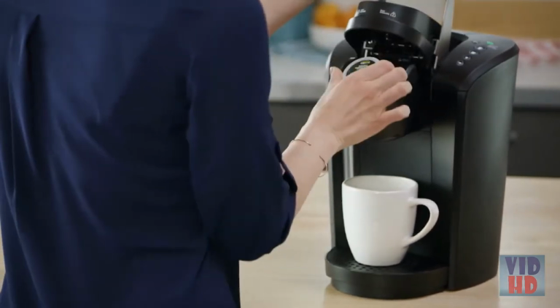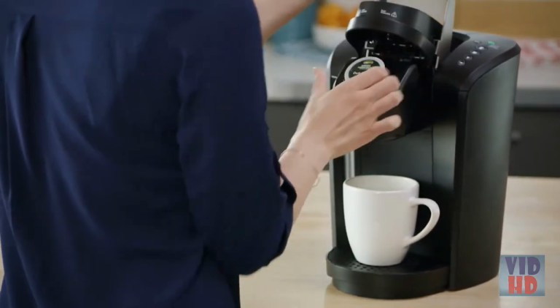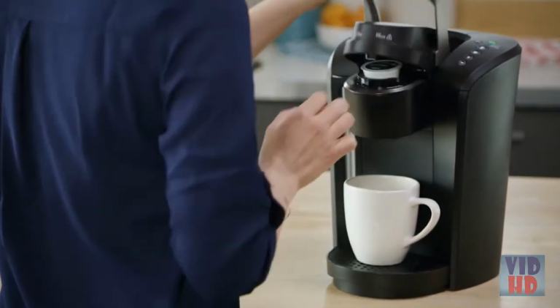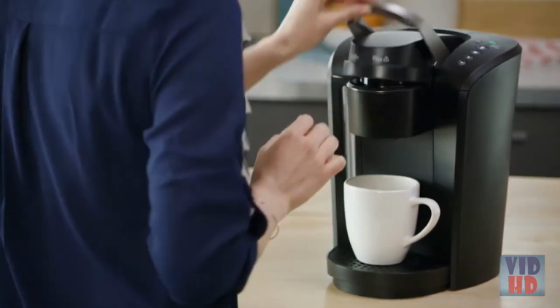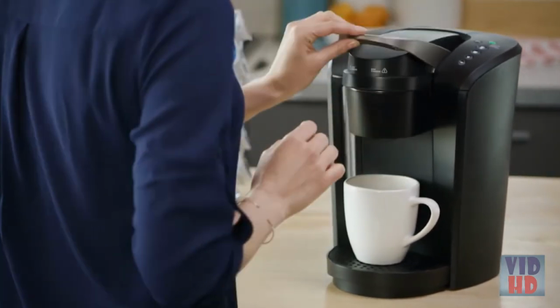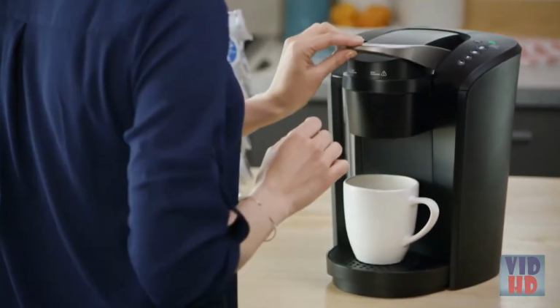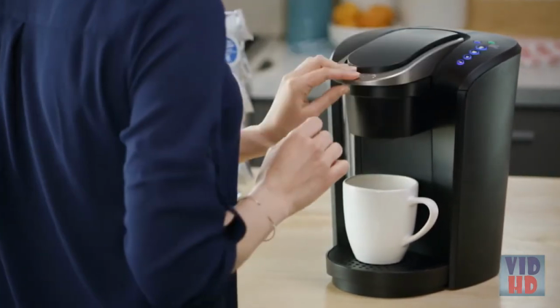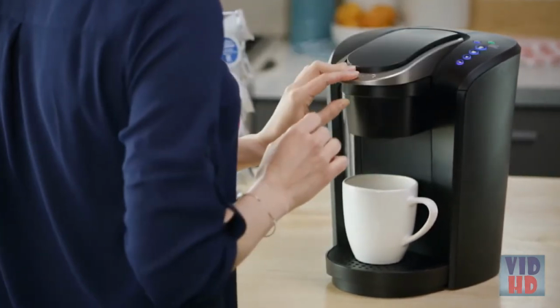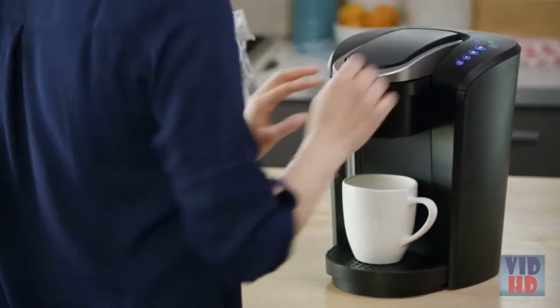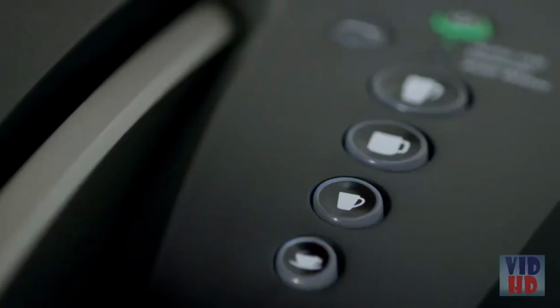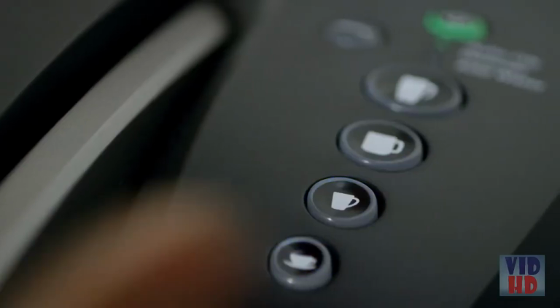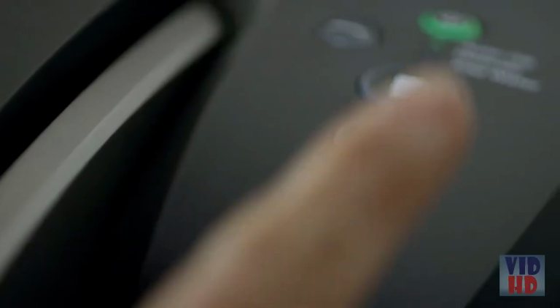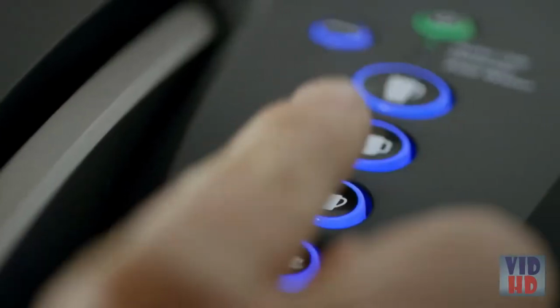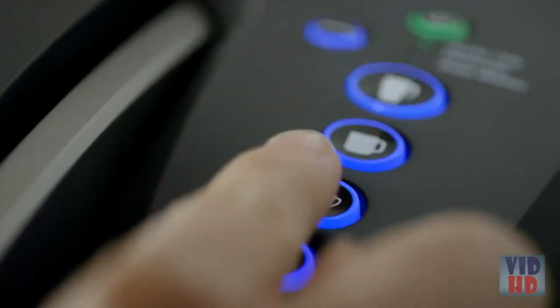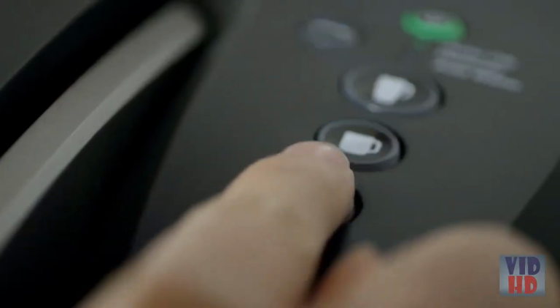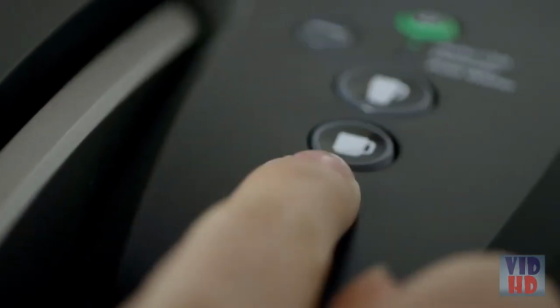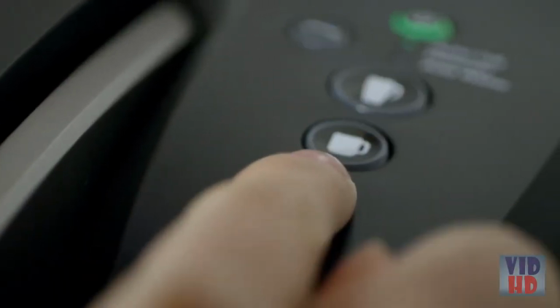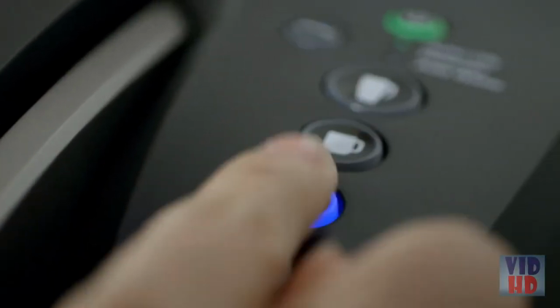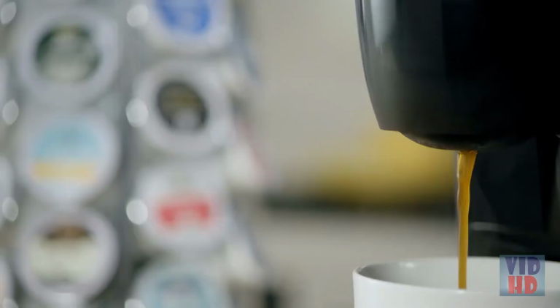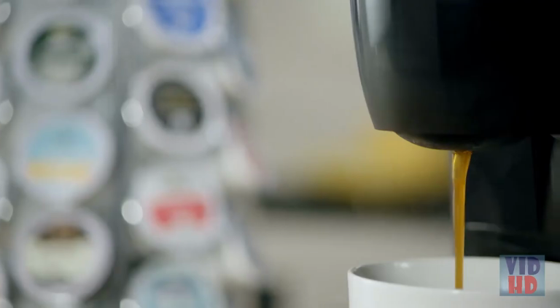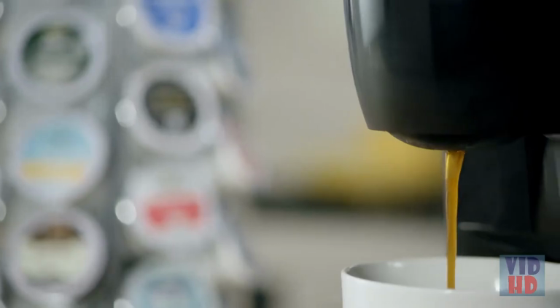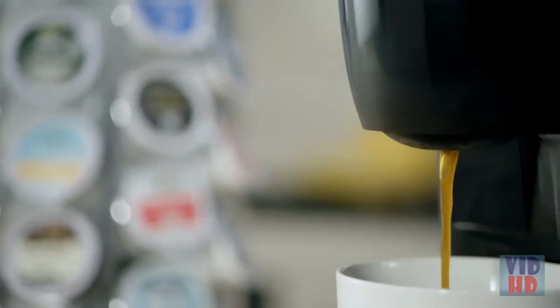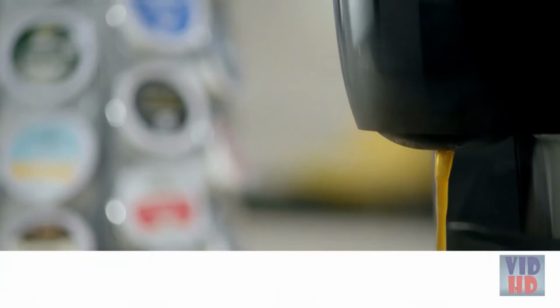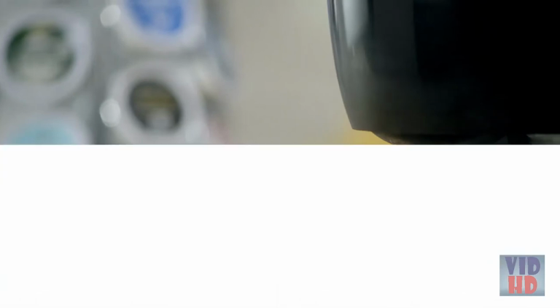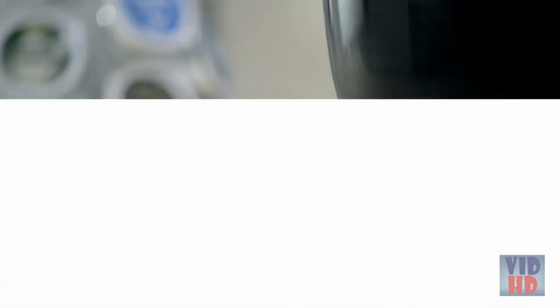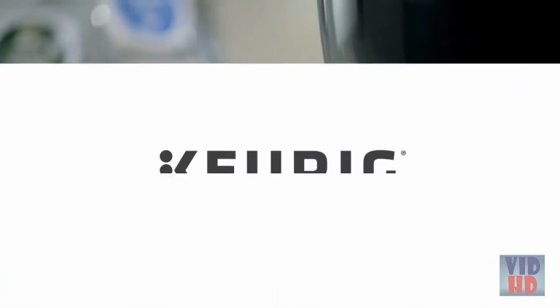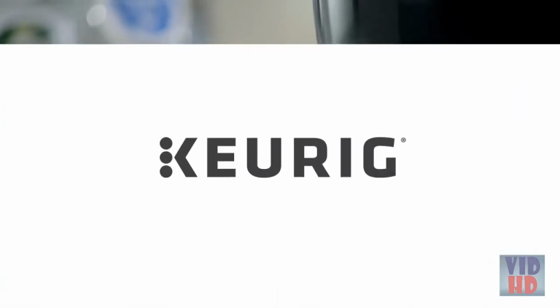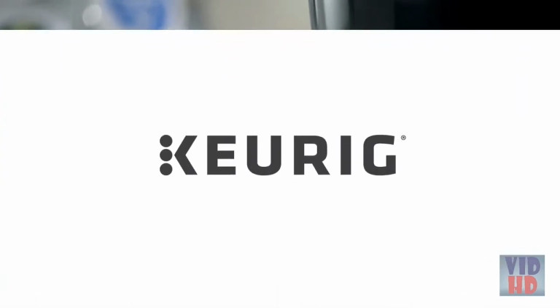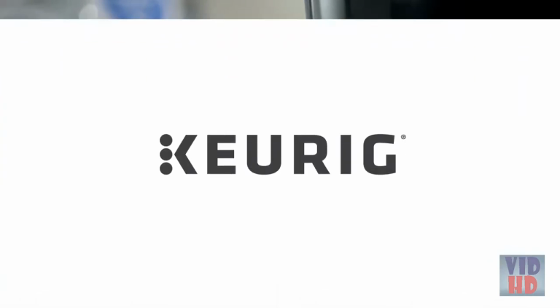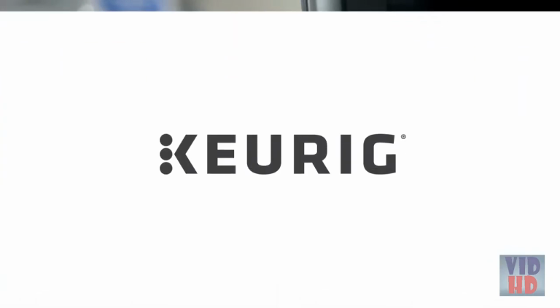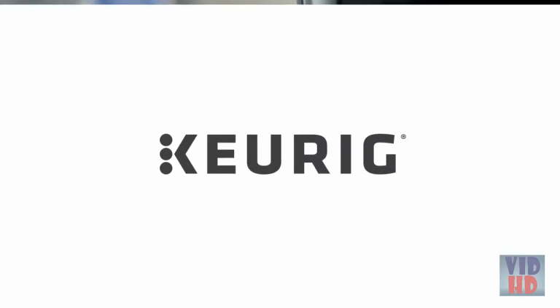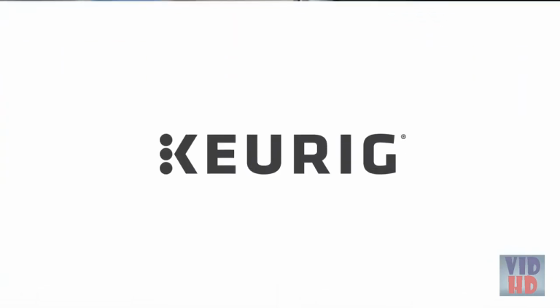Using your K Select Brewer is simple and convenient. Just pop in your favorite K-Cup pod, select your brew size, and enjoy a perfect brew every time.